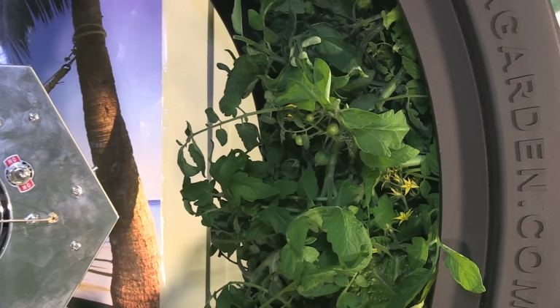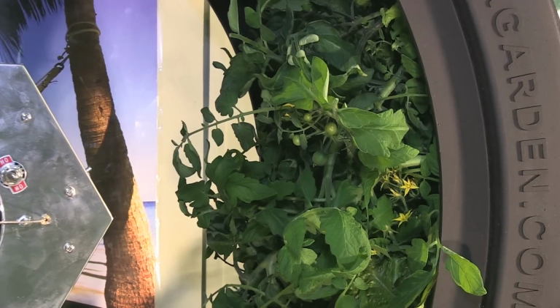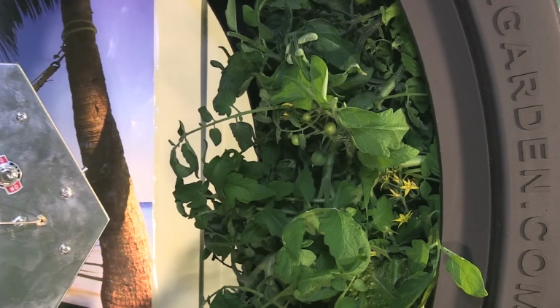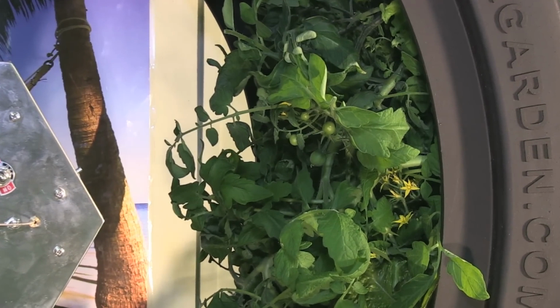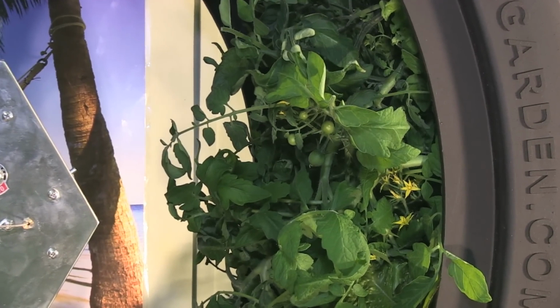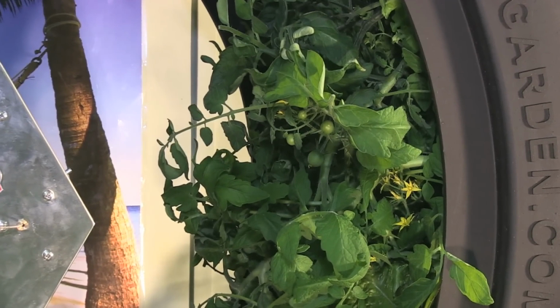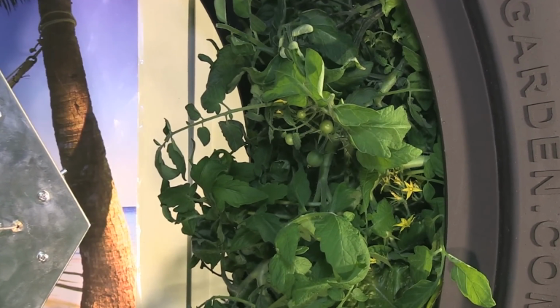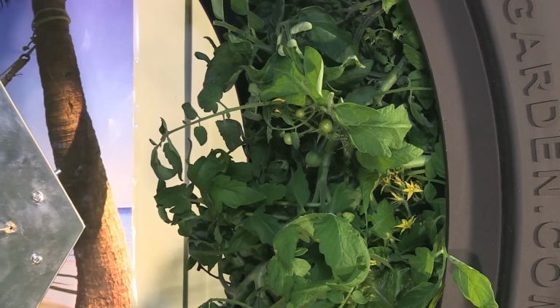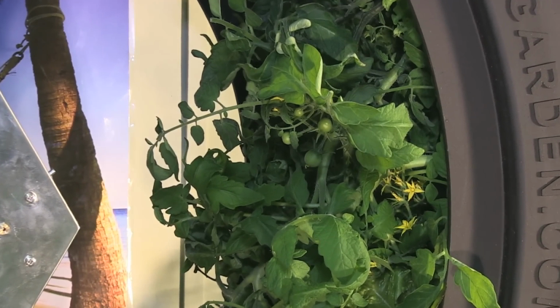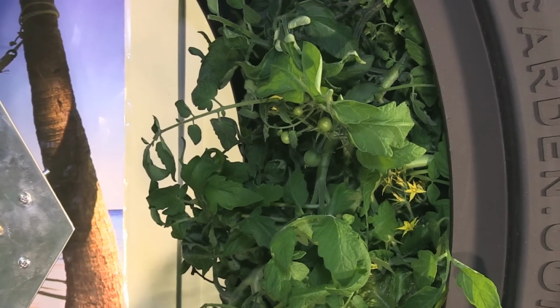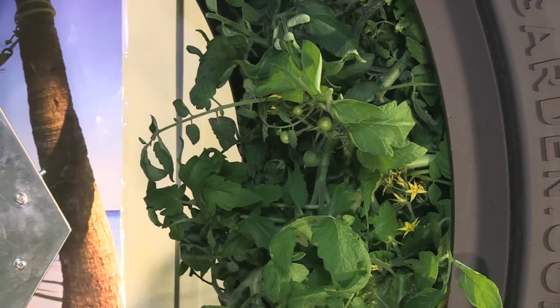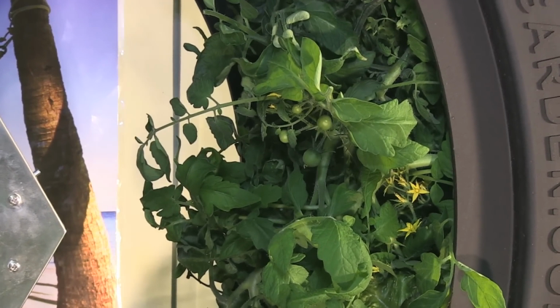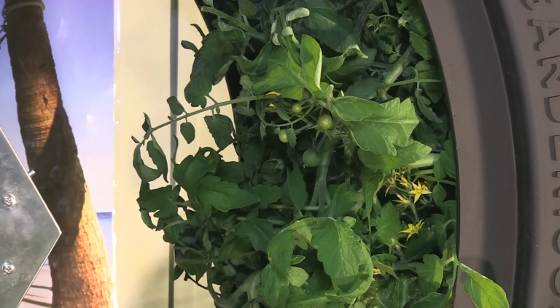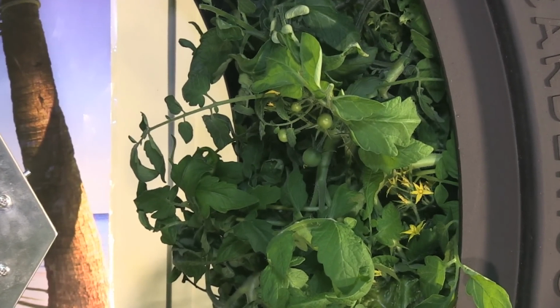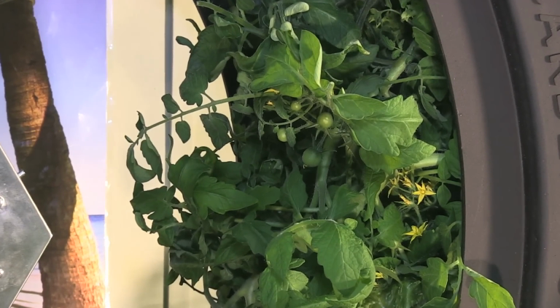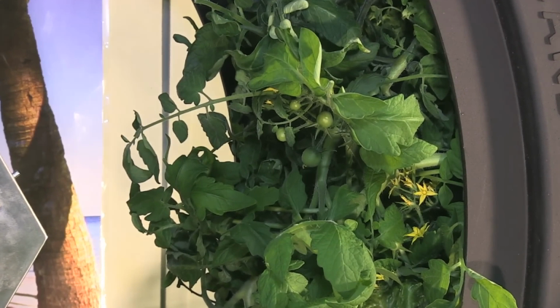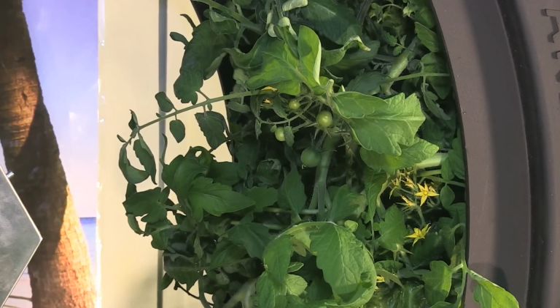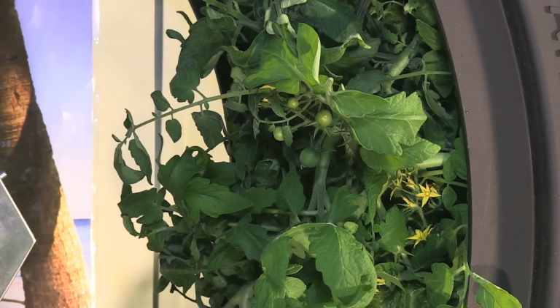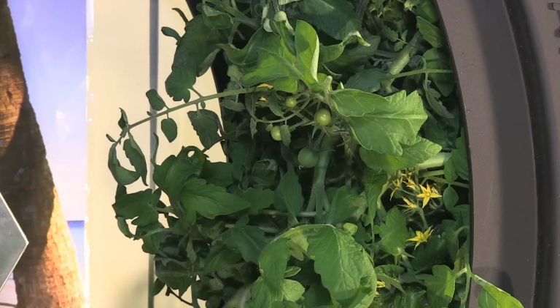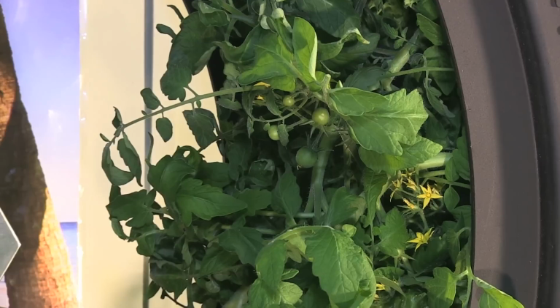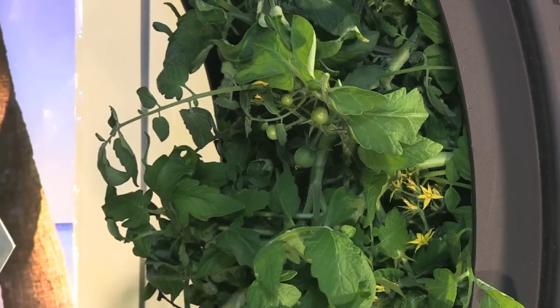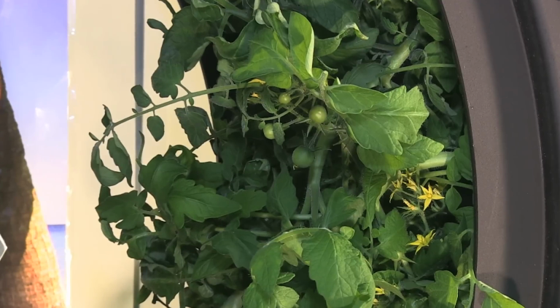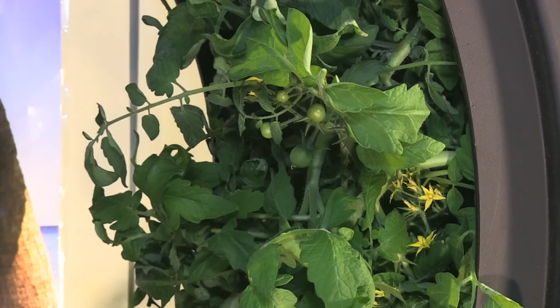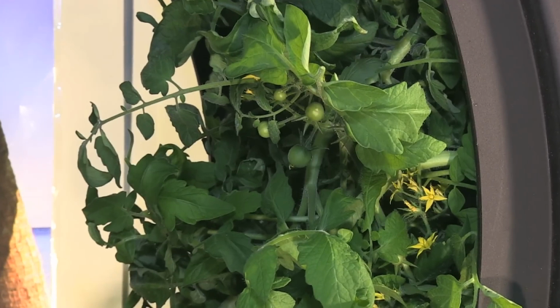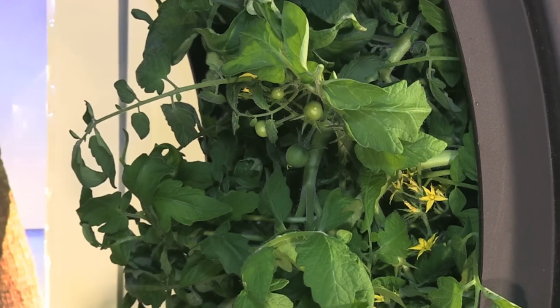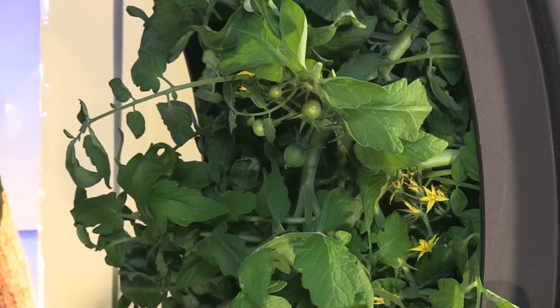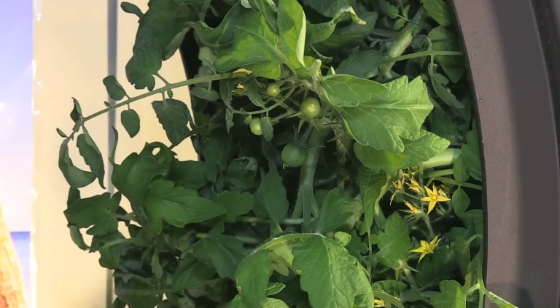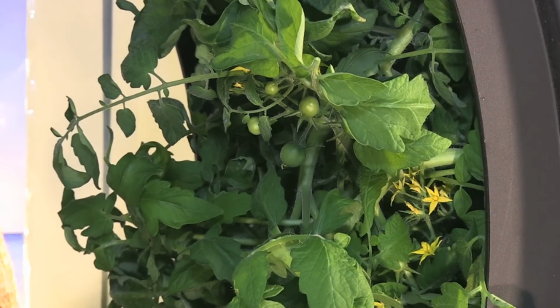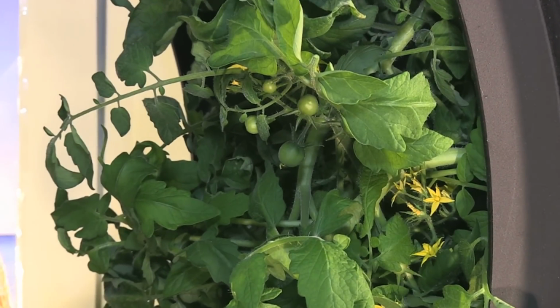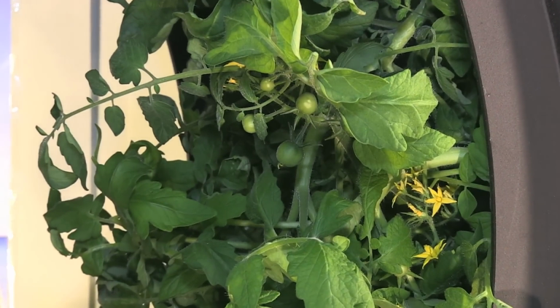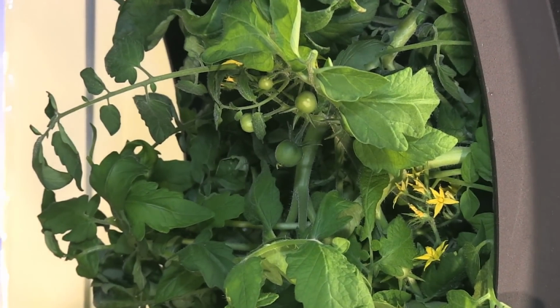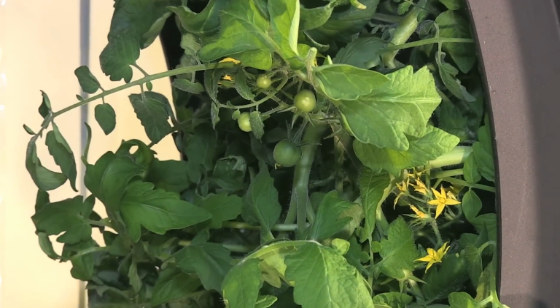The tomatoes that were flowering at day 21 were now starting to grow fruit.